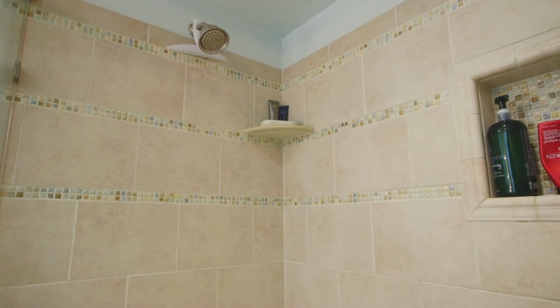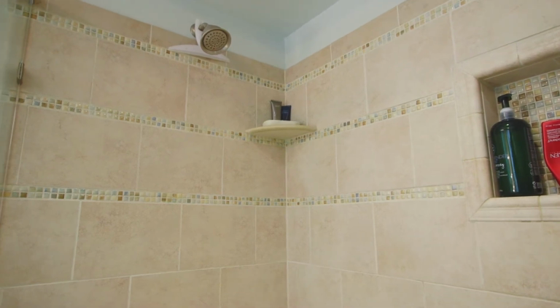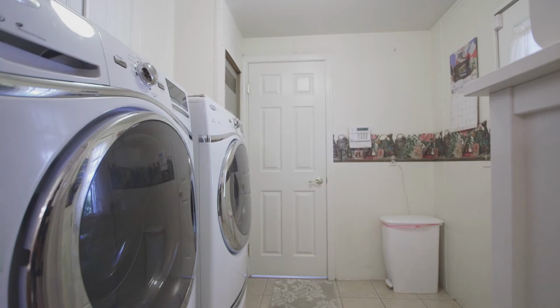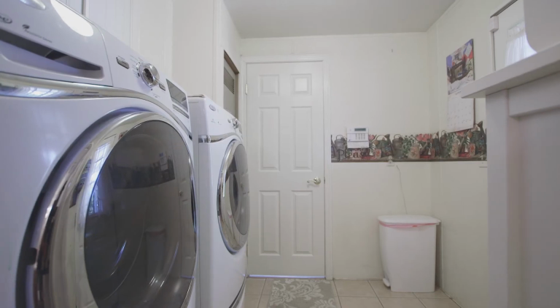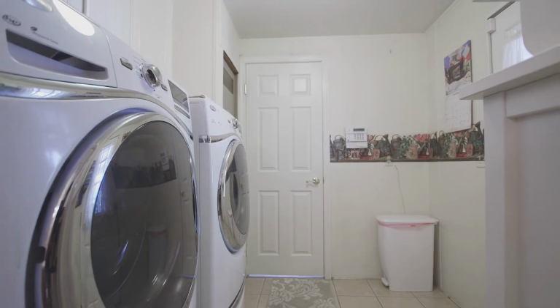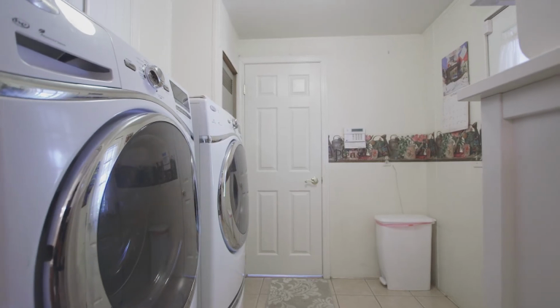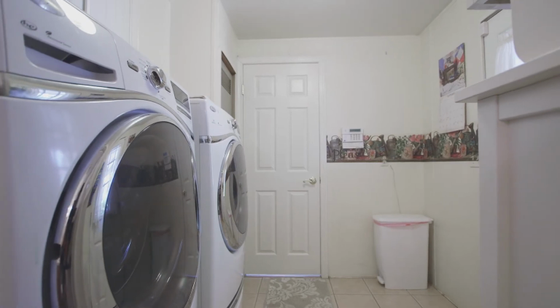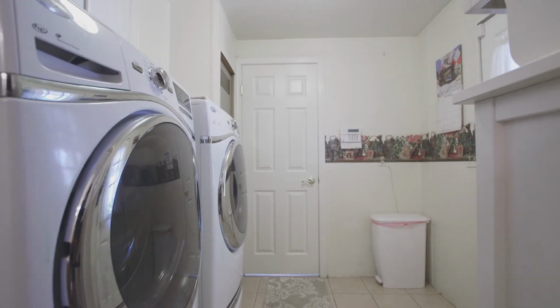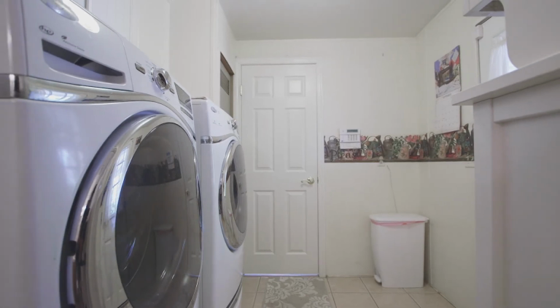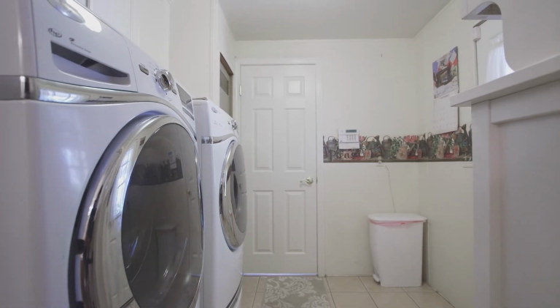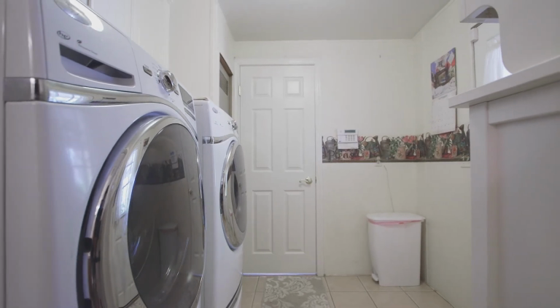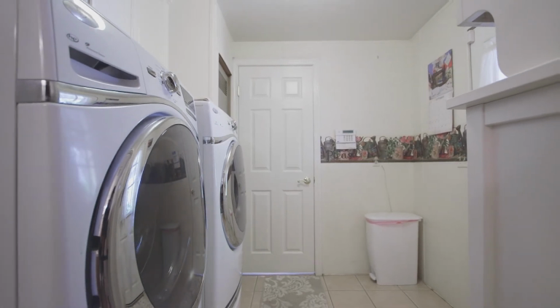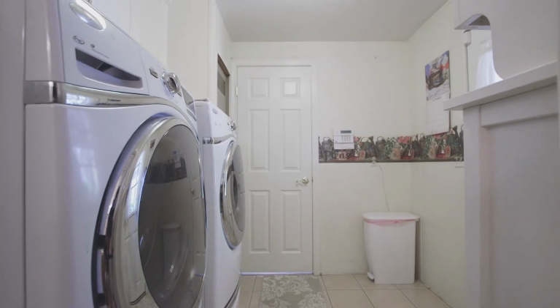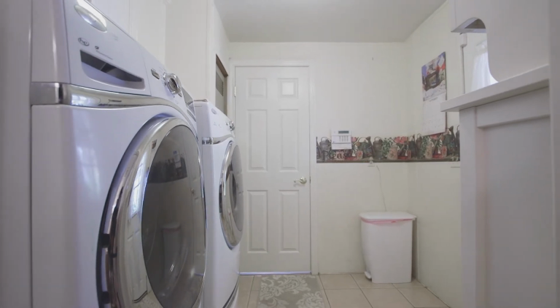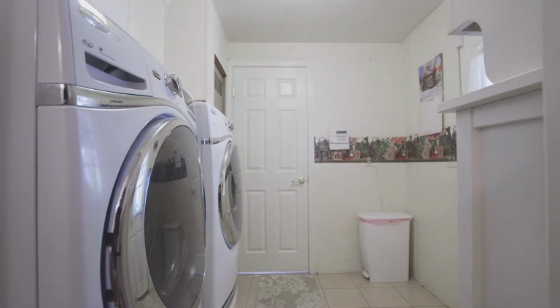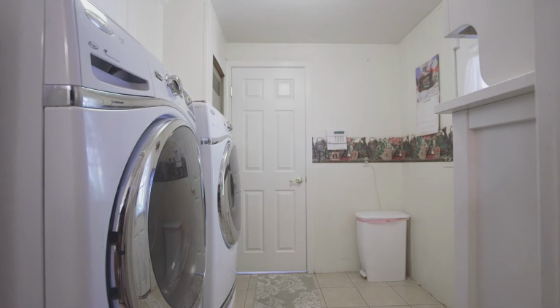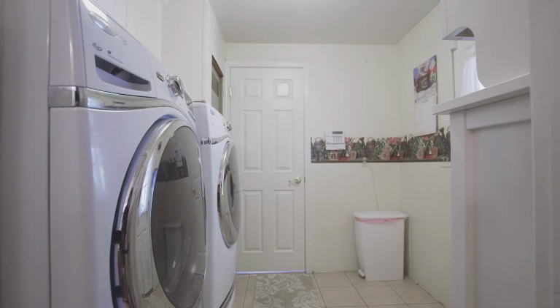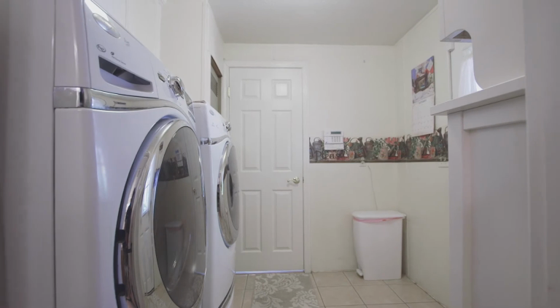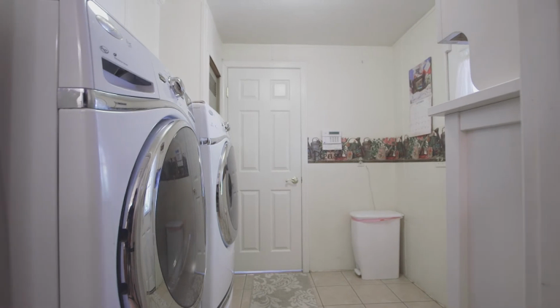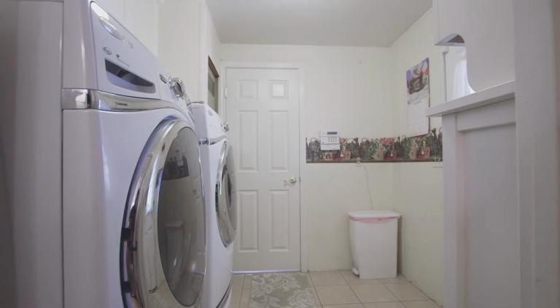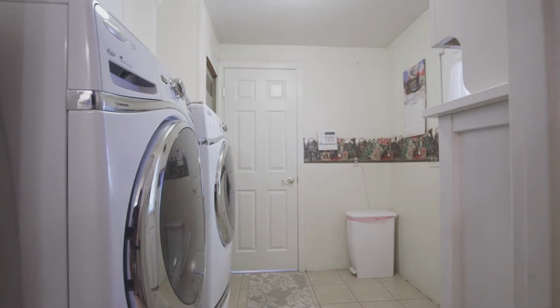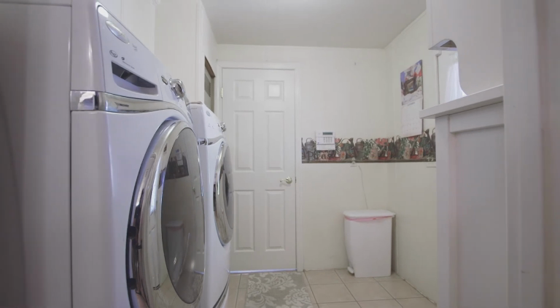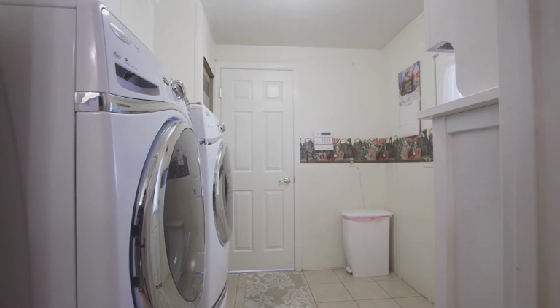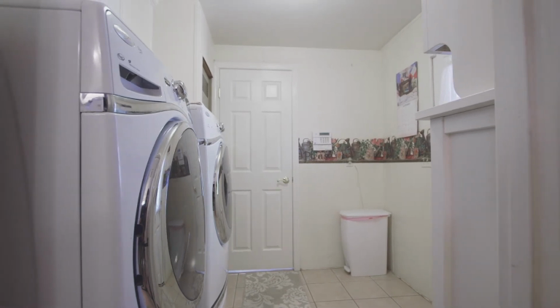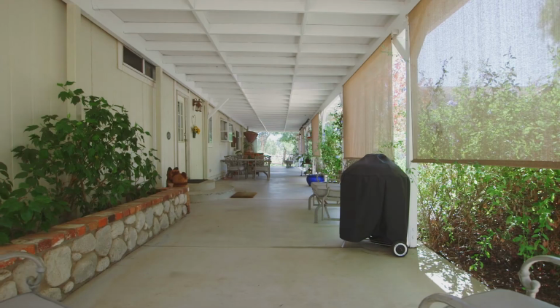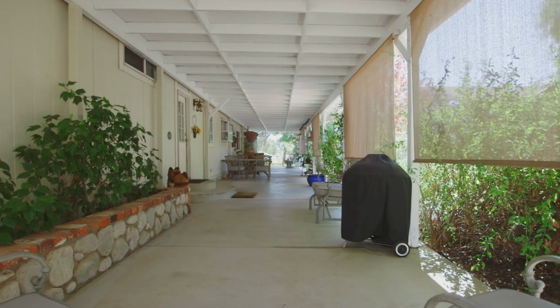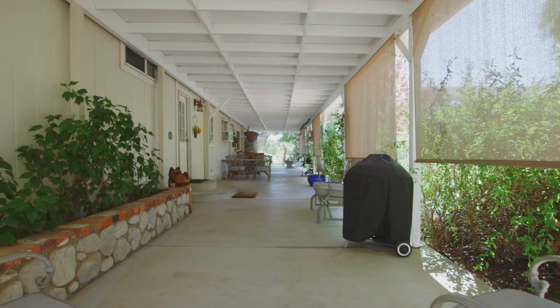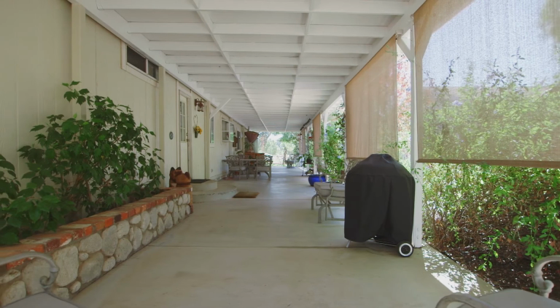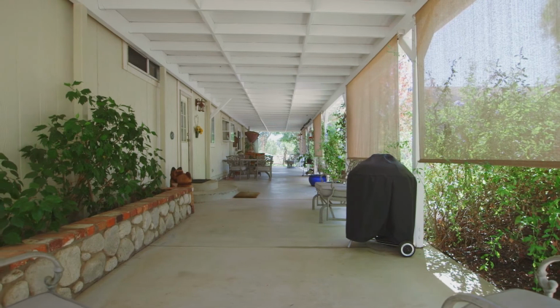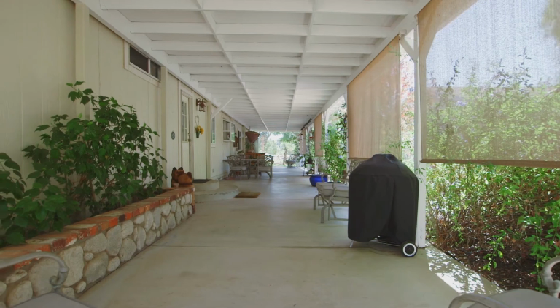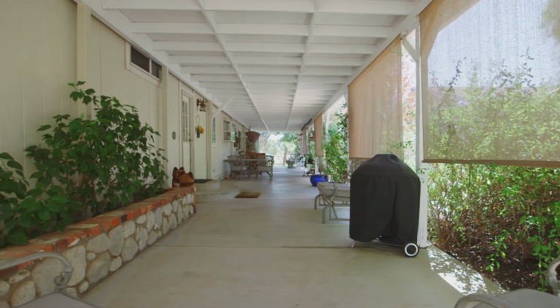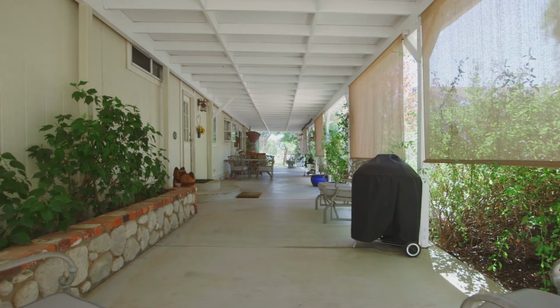The laundry room is located just off the kitchen with plenty of cabinets for storage and access to the back patio.